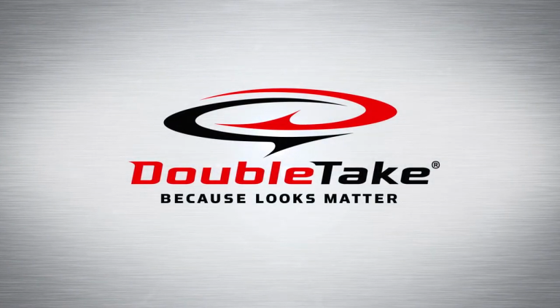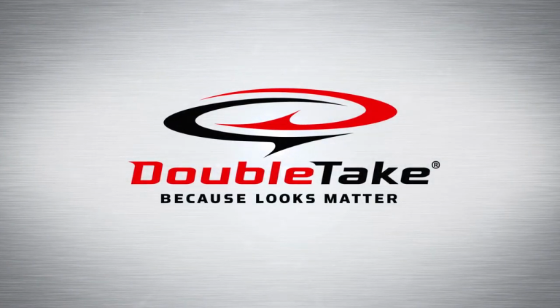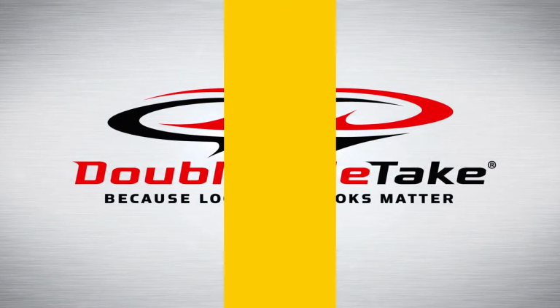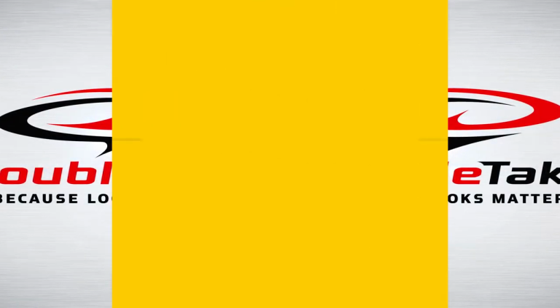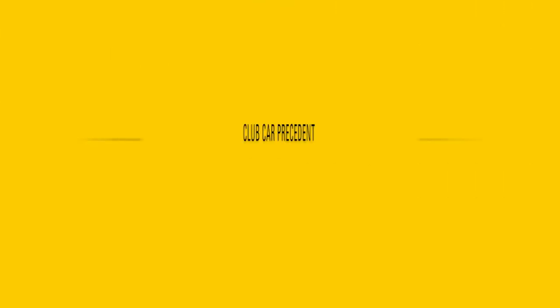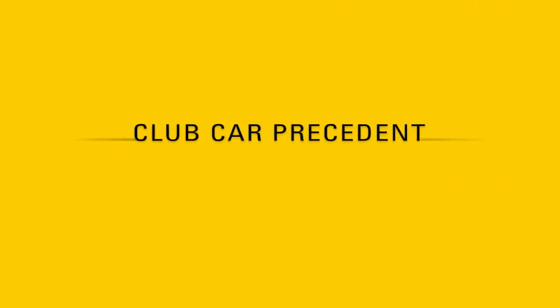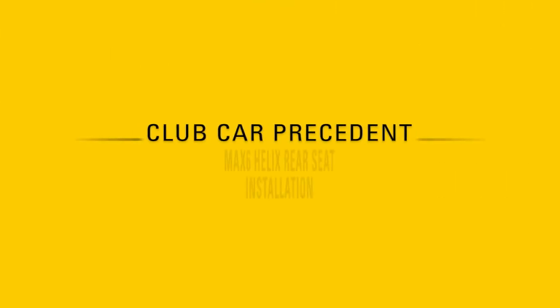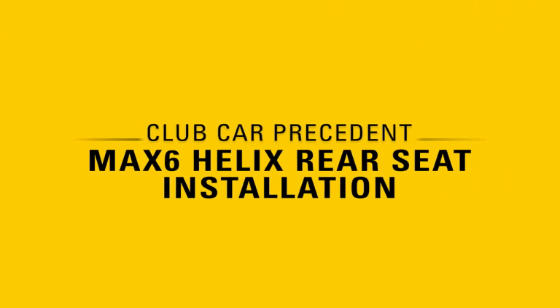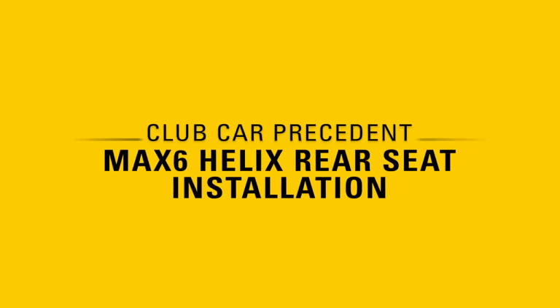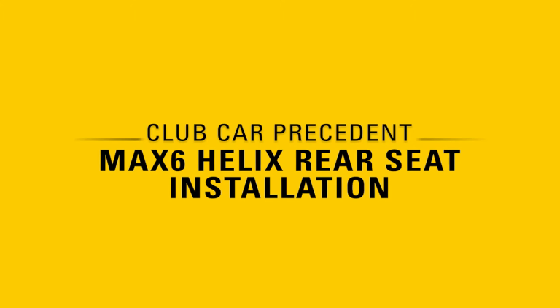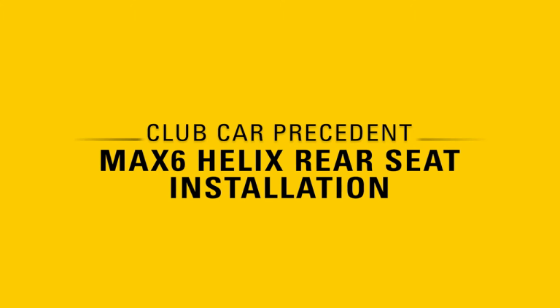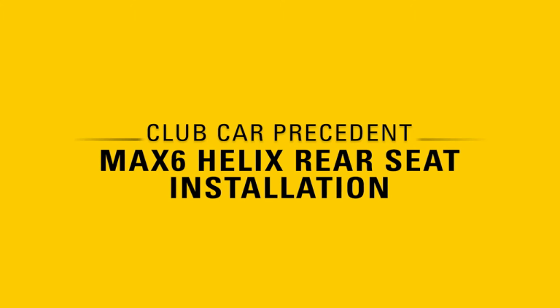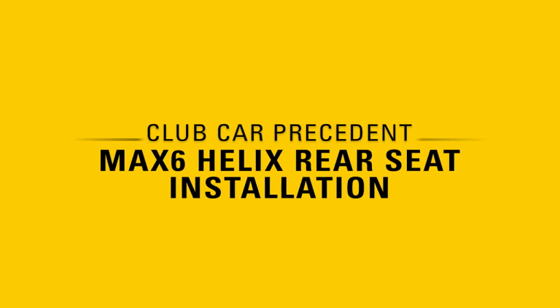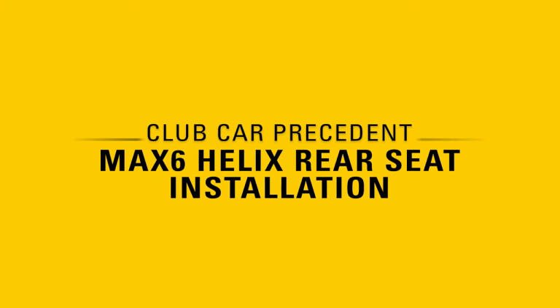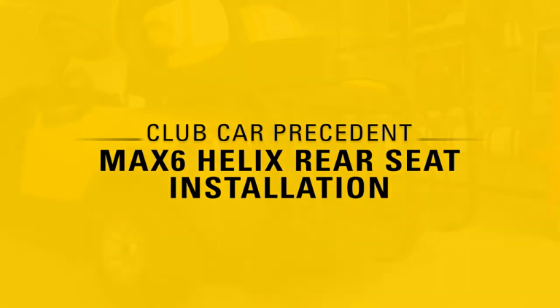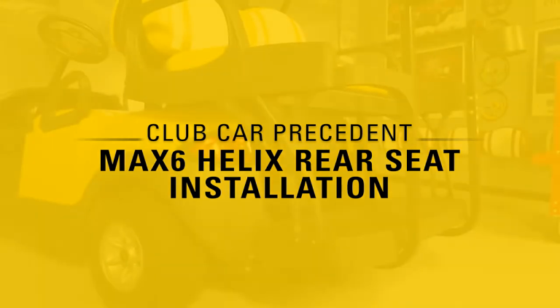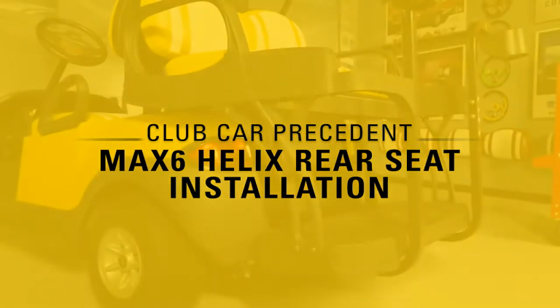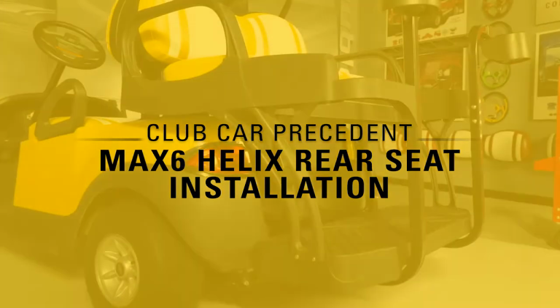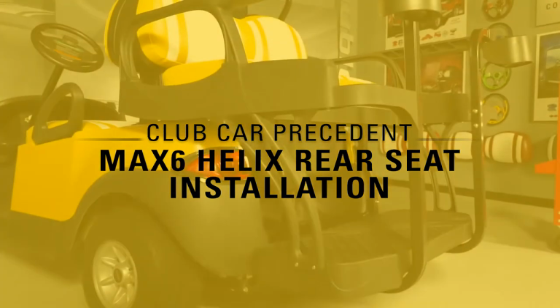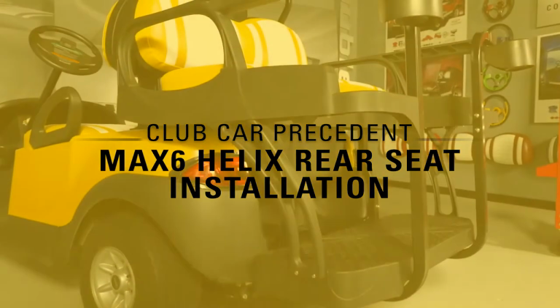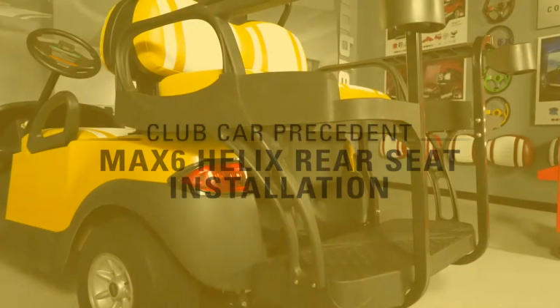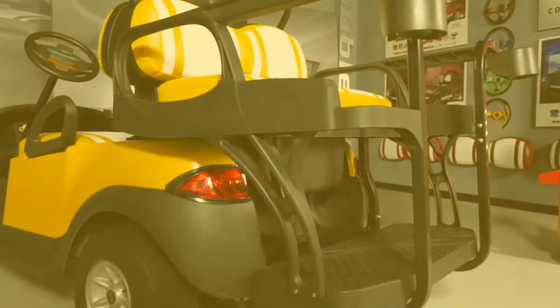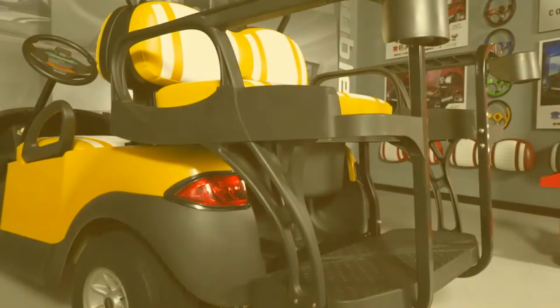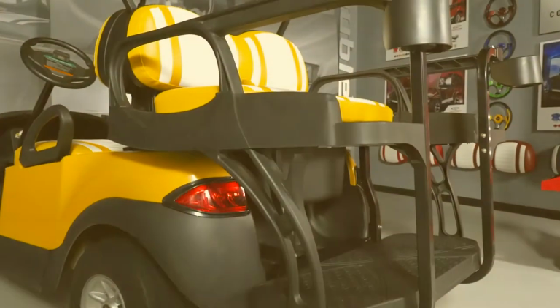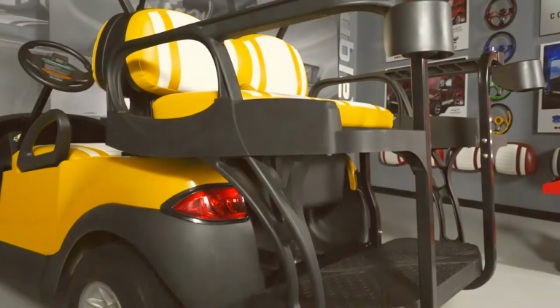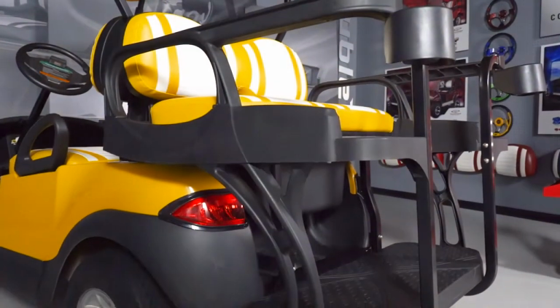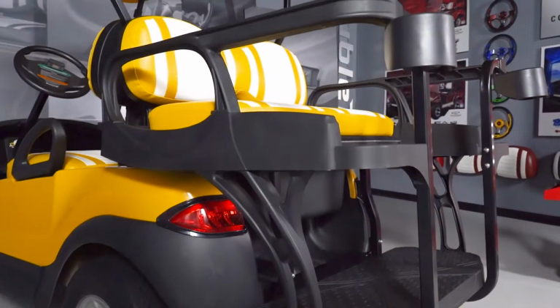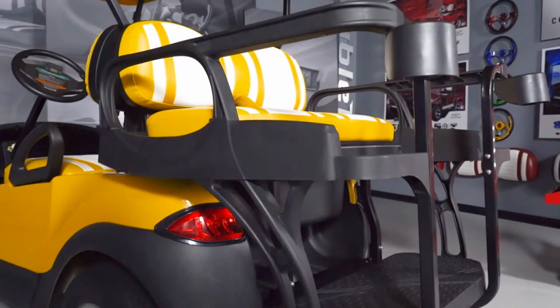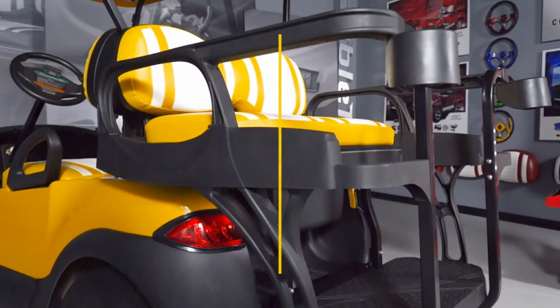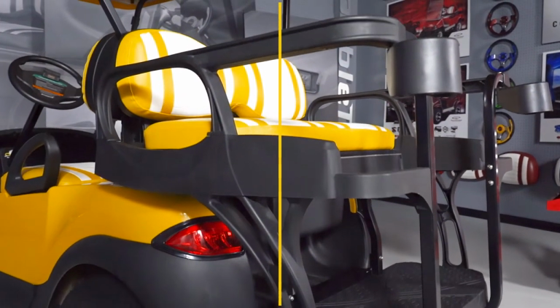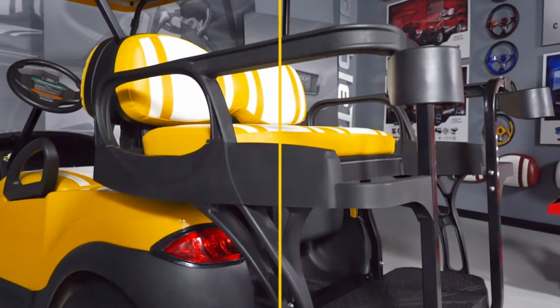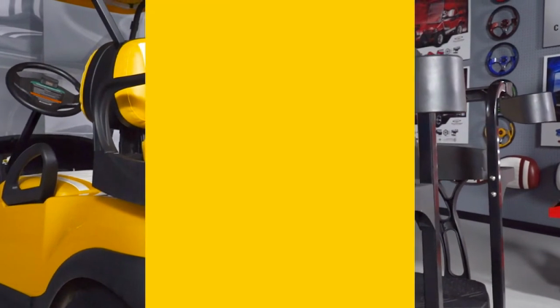How to install the Double Take Max 6 Helix Rear Seat onto a Club Car Precedent.